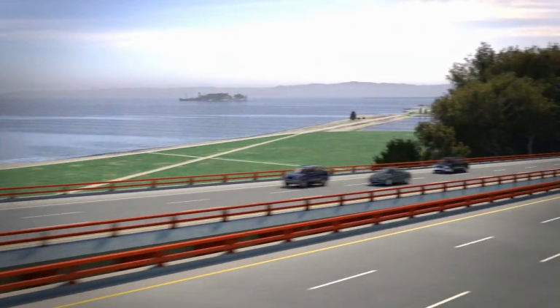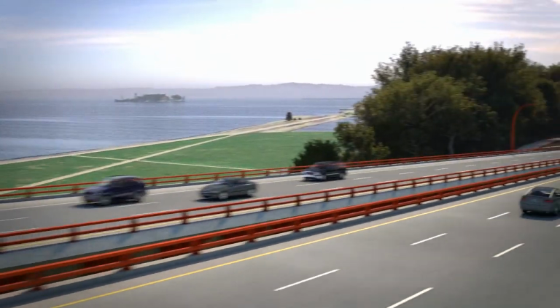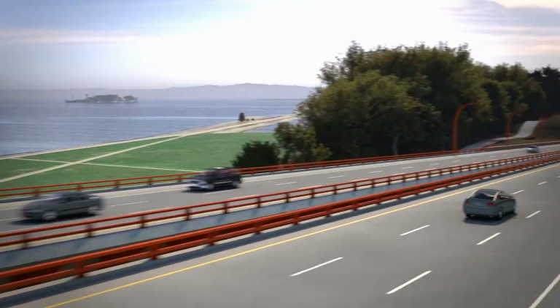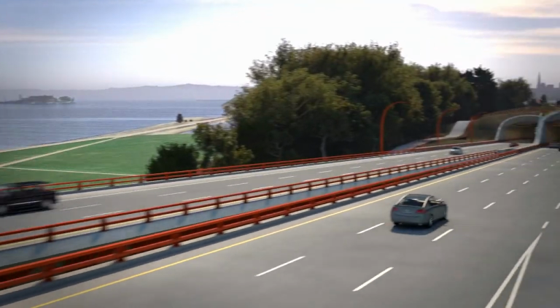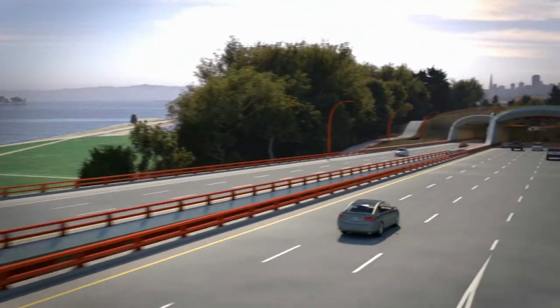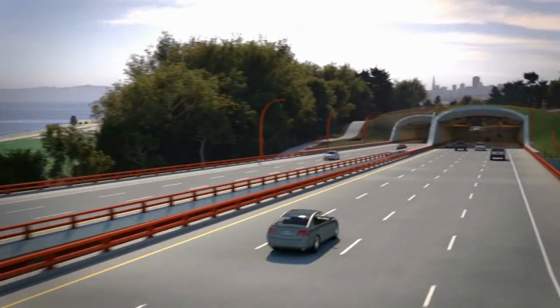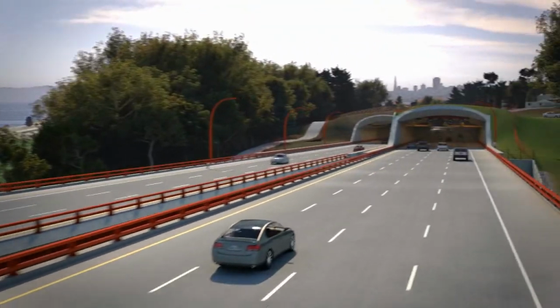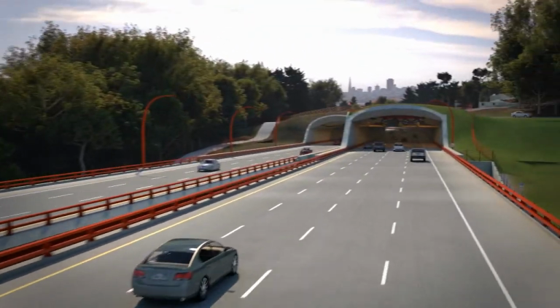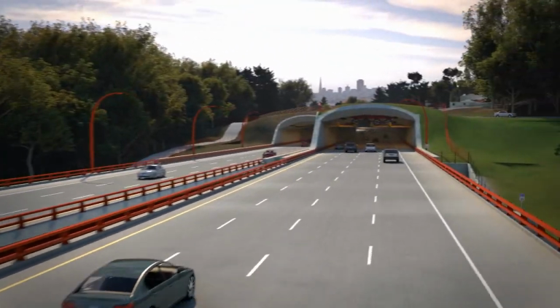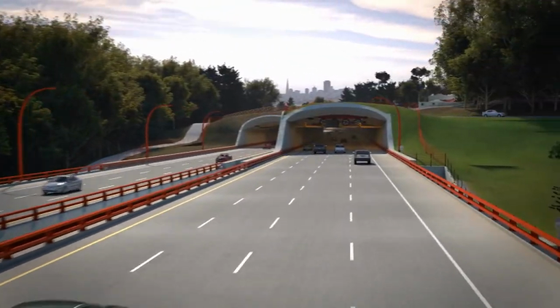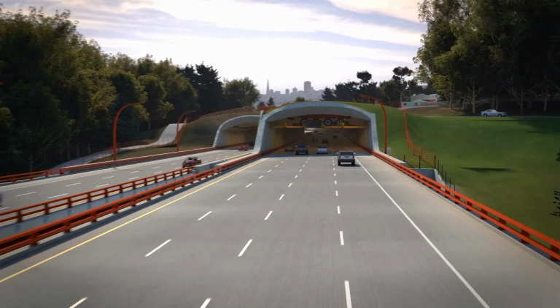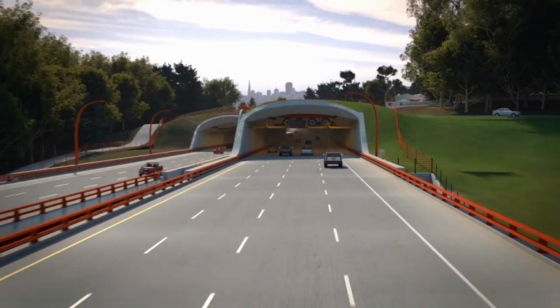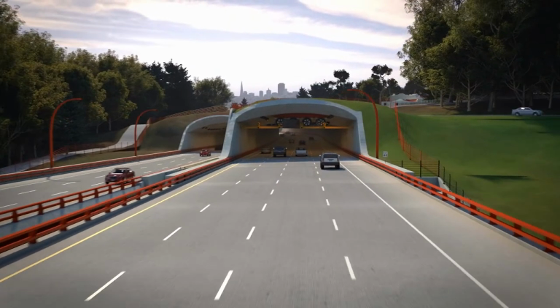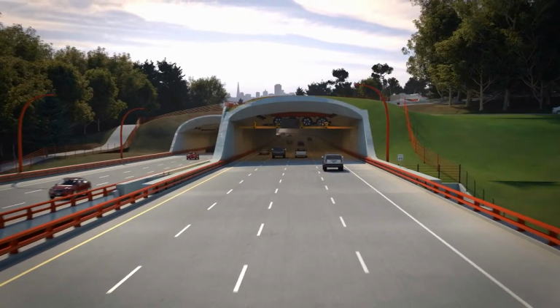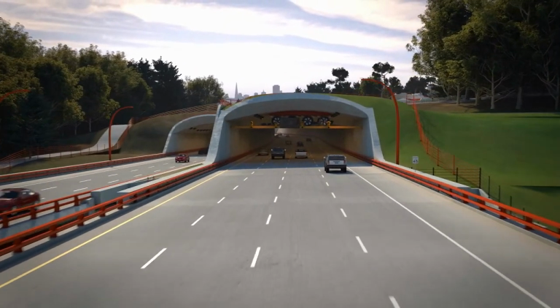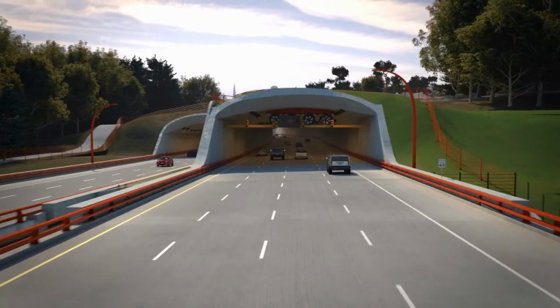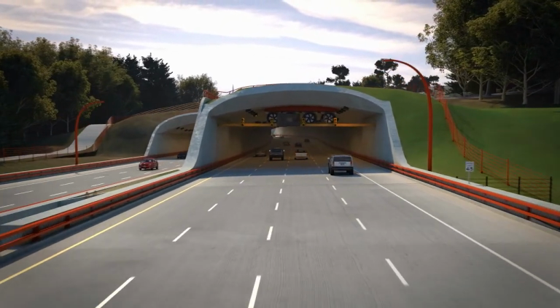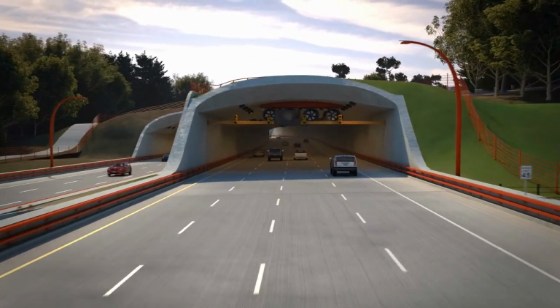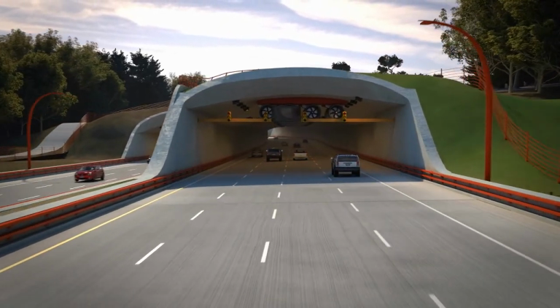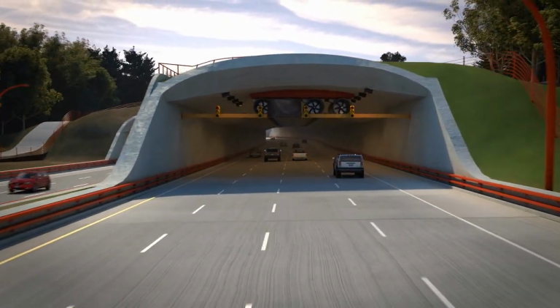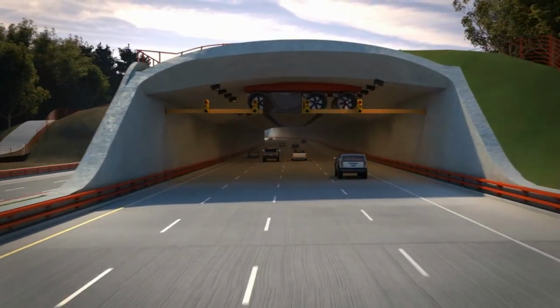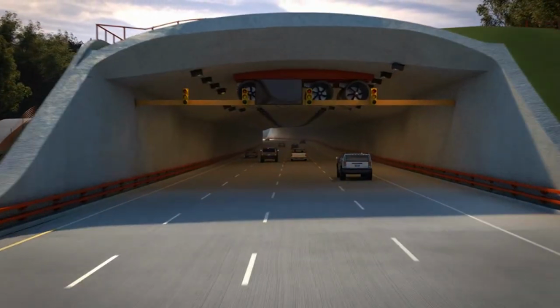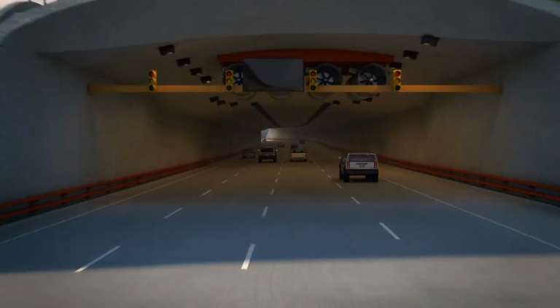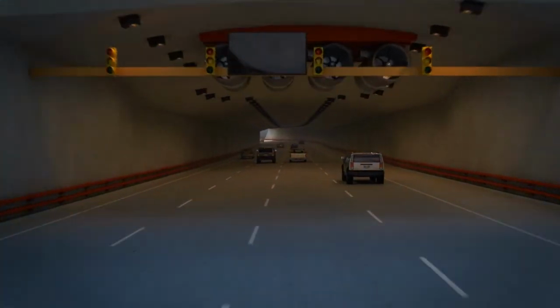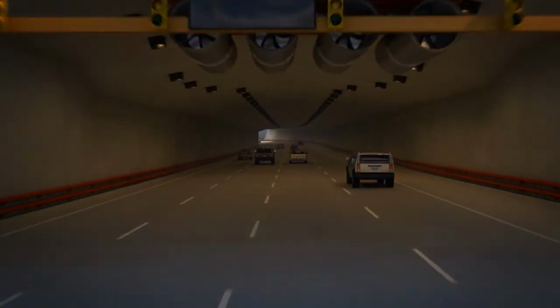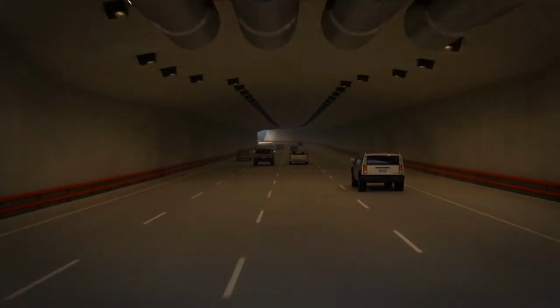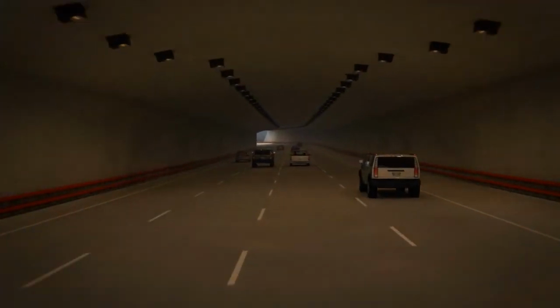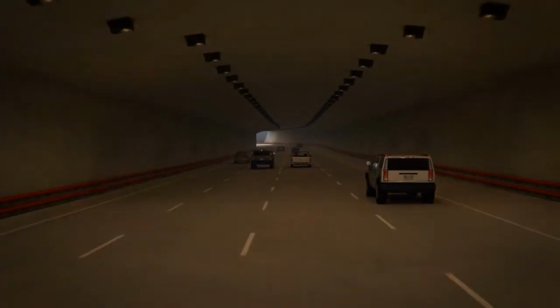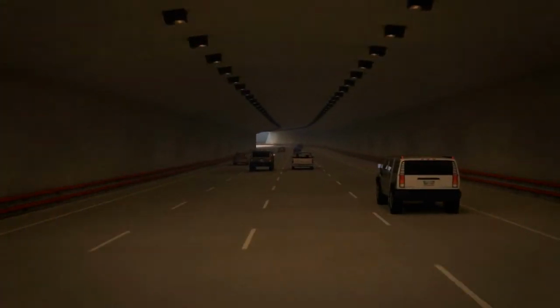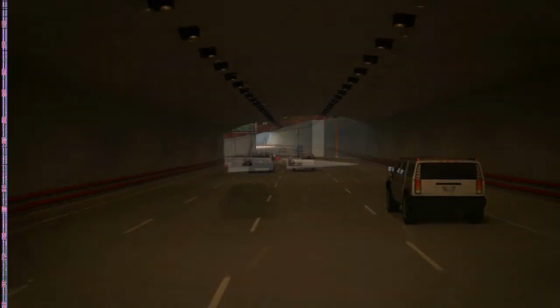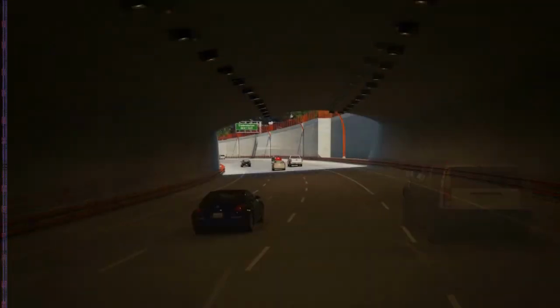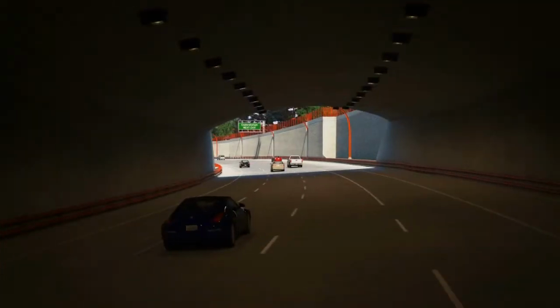Till next time, this is Kenneth Wong from Desktop Engineering Magazine, going for a drive on Presidio Parkway. Thank you.